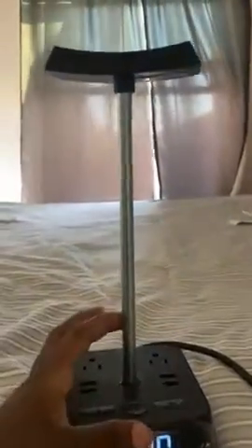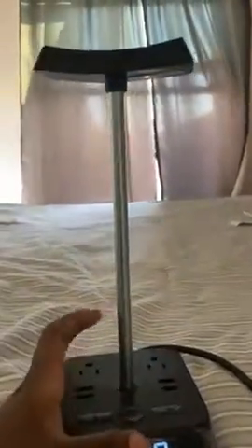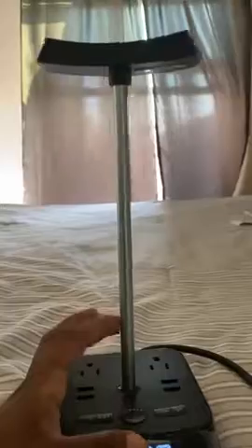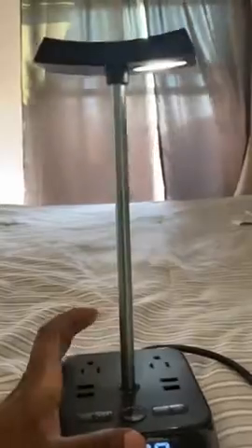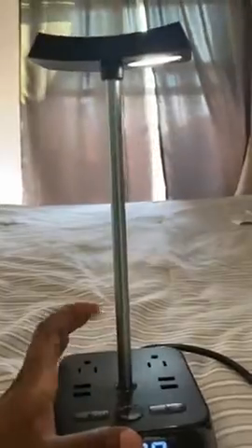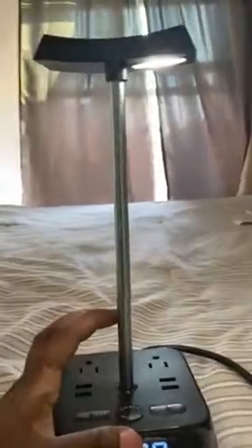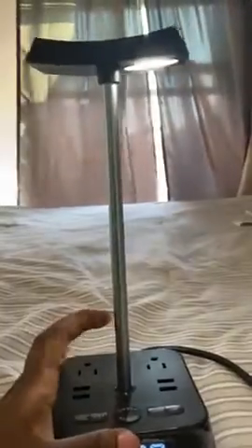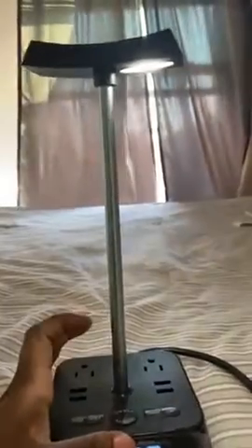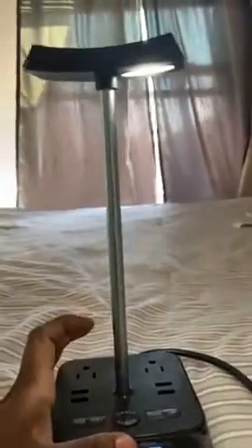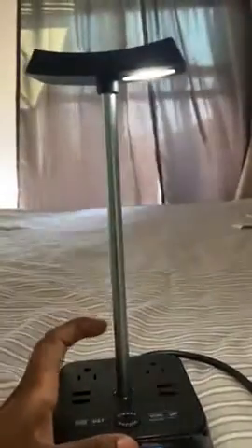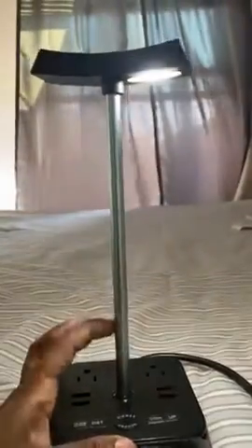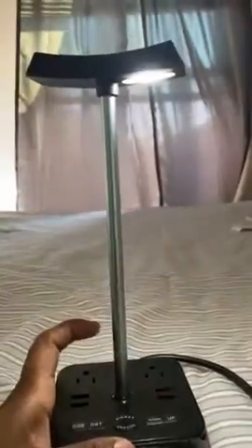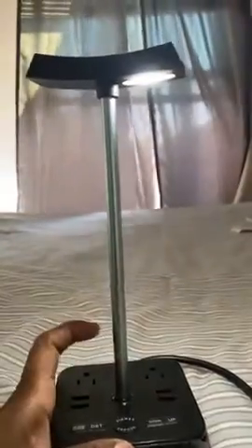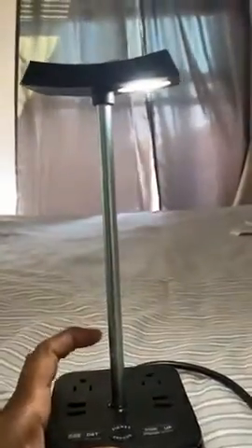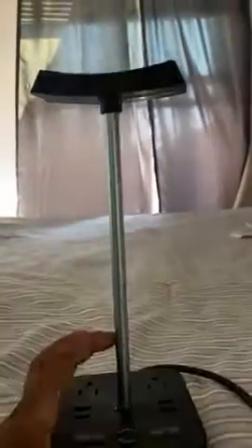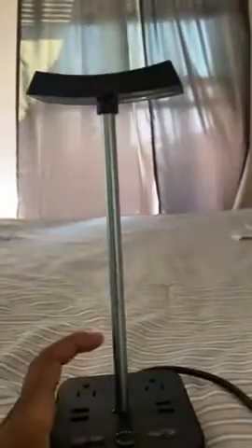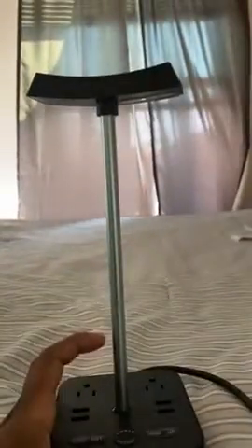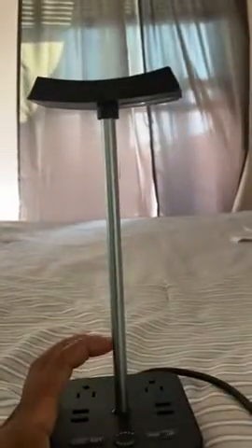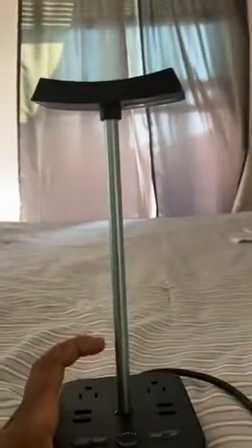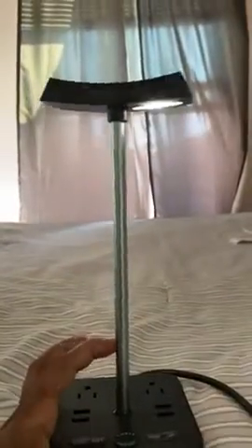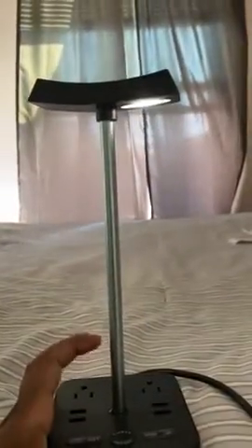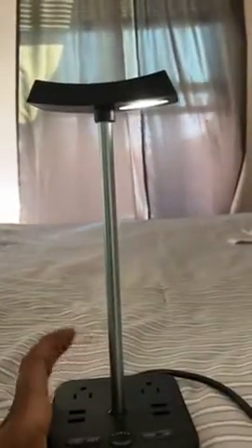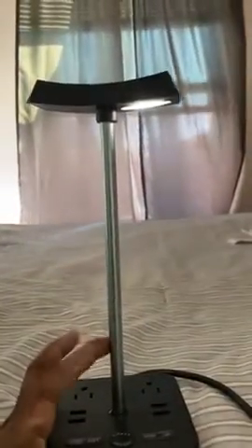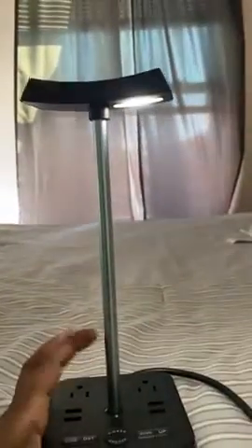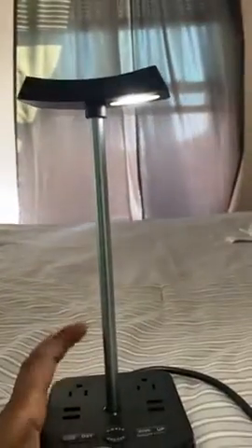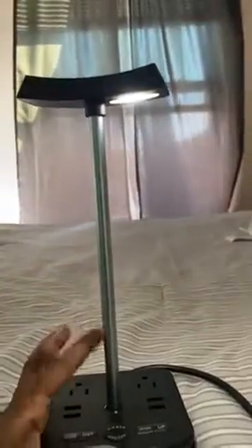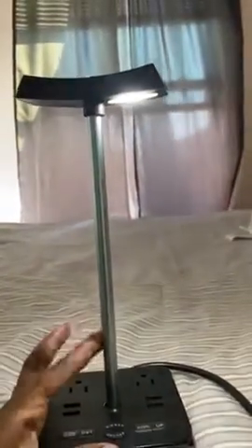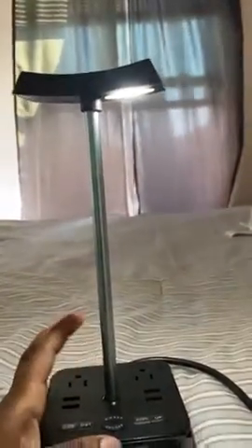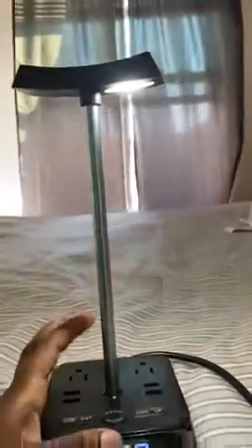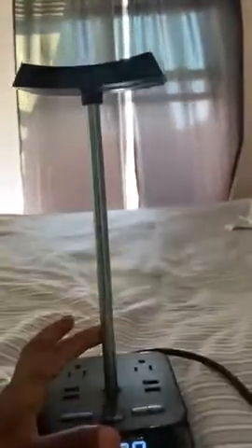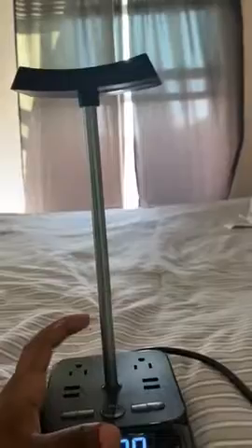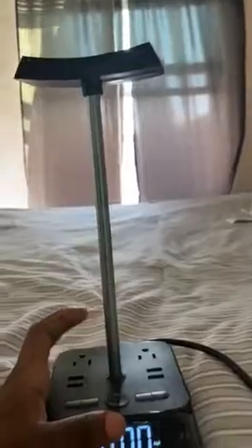If you hit the base right here, it adjusts the light. You're able to adjust the light by tapping the bar in the middle.